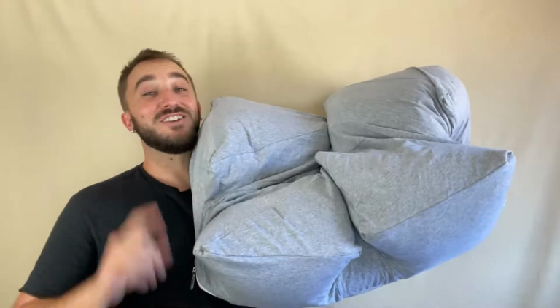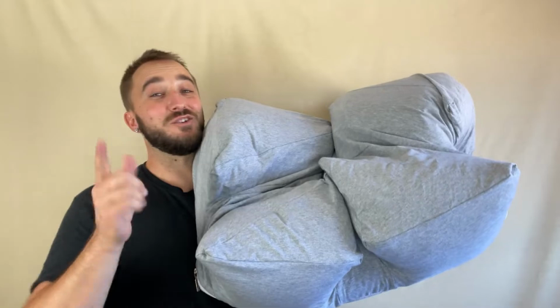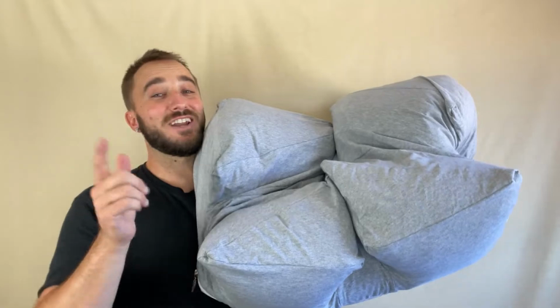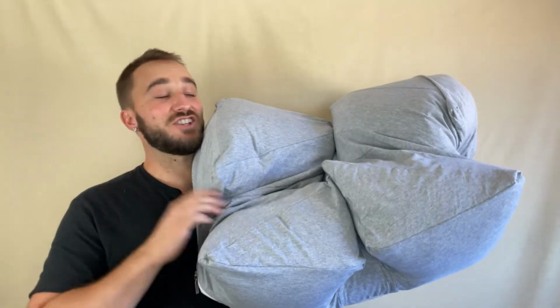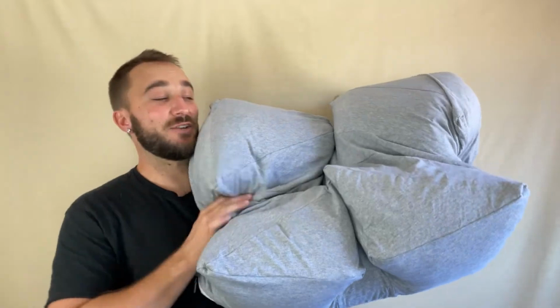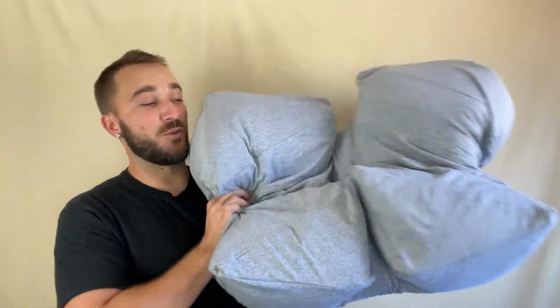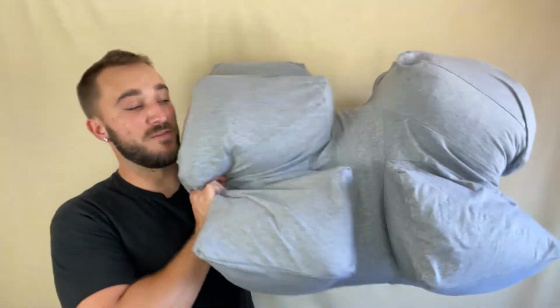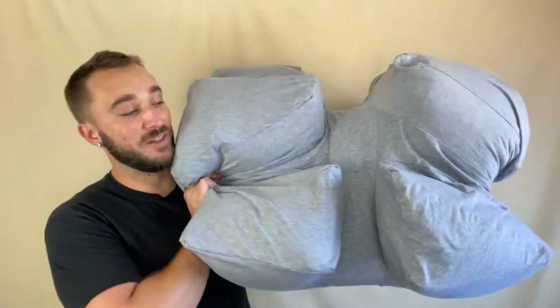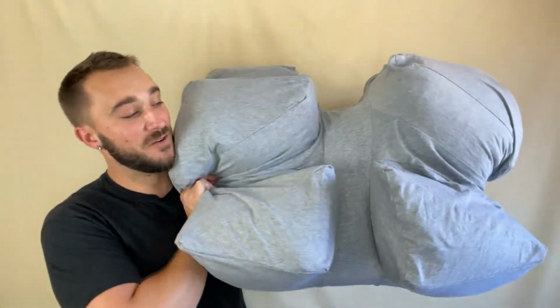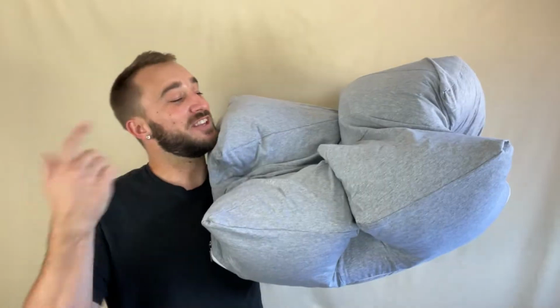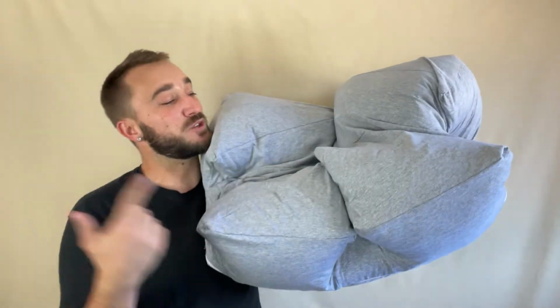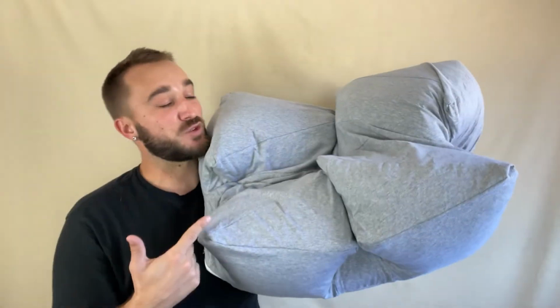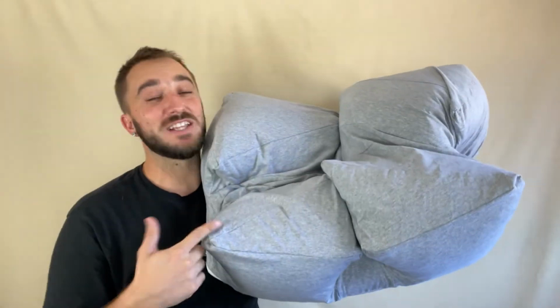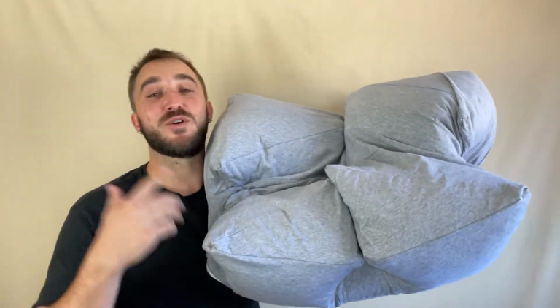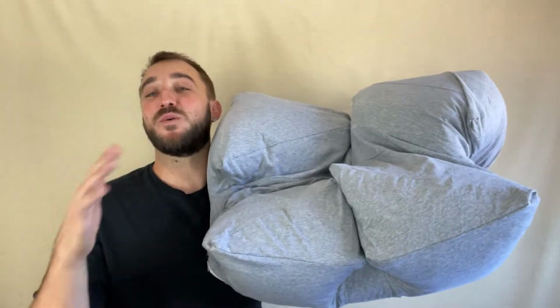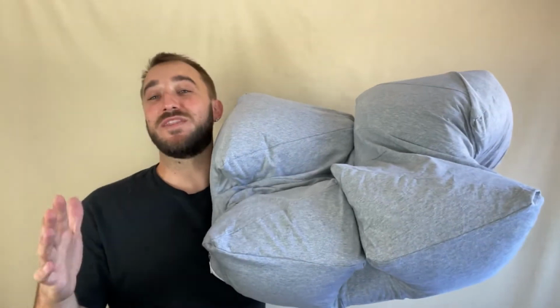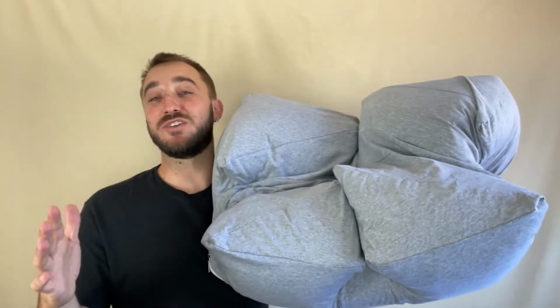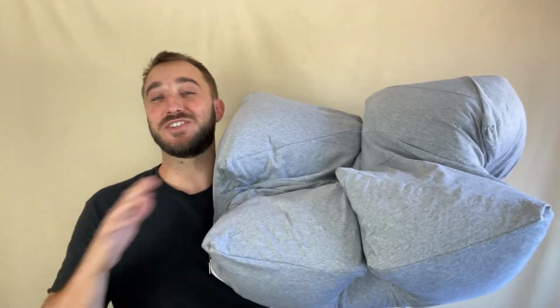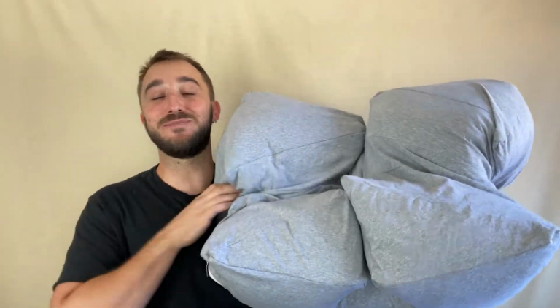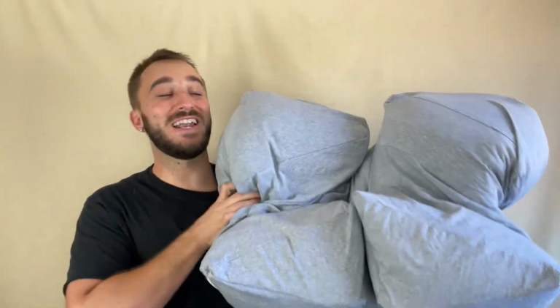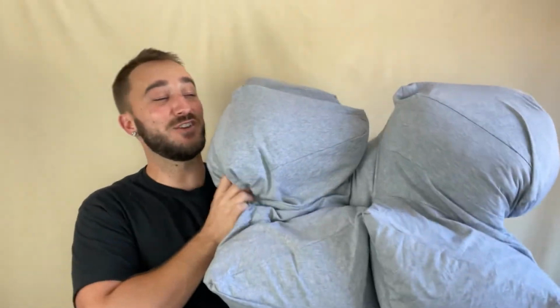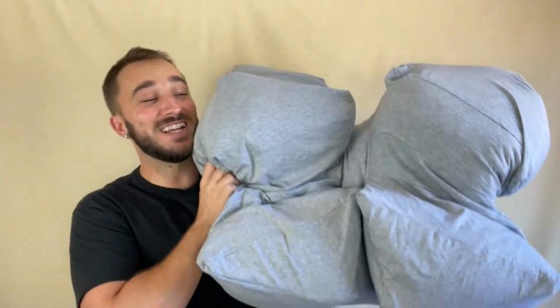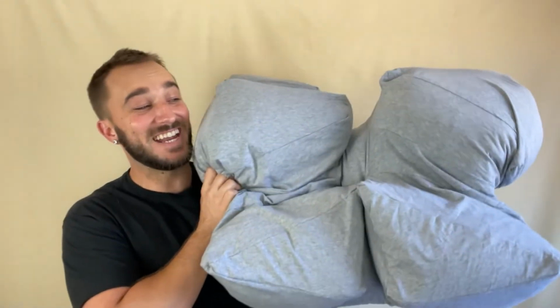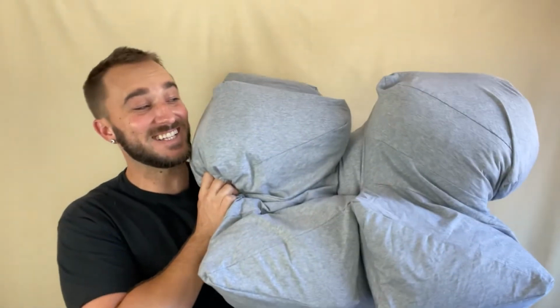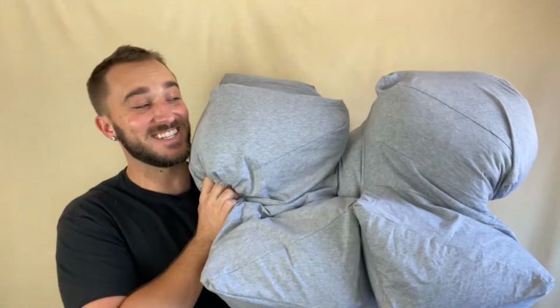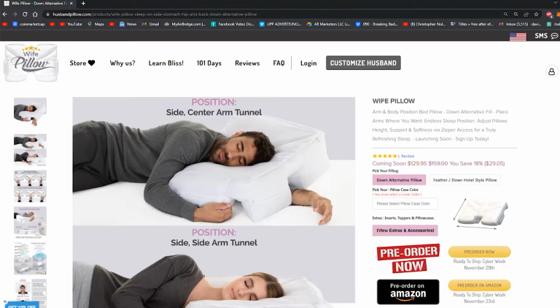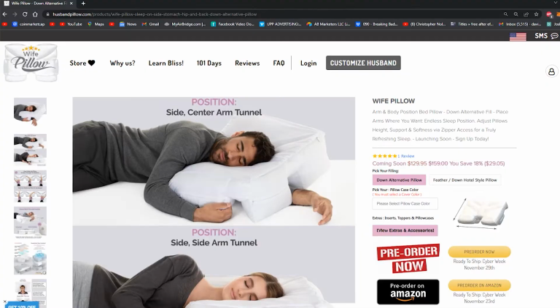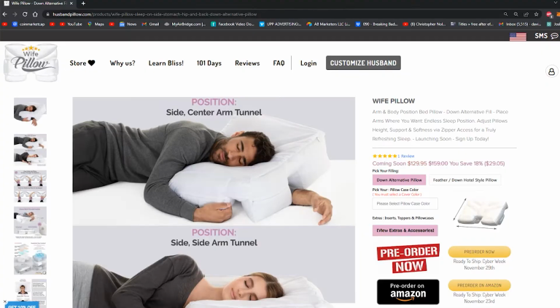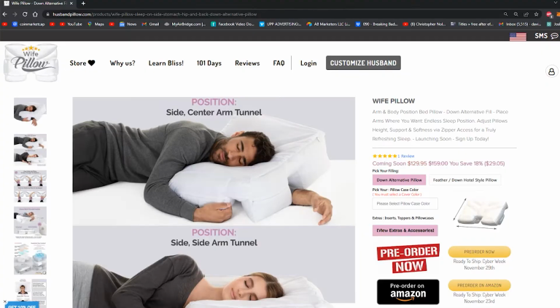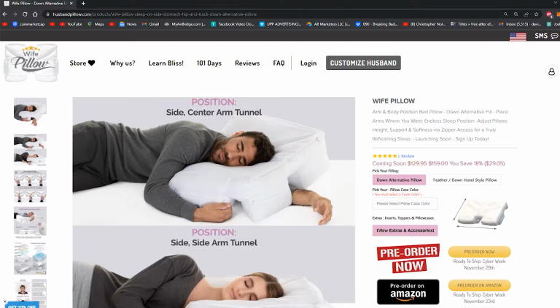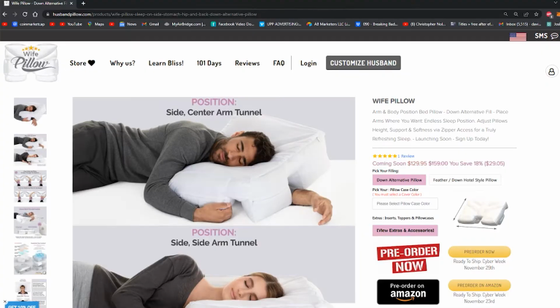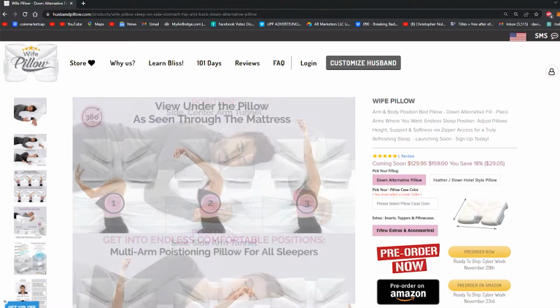You gotta check out the Wife Pillow. This will transform the way that you sleep, and if you need any assistance, this is where you go.